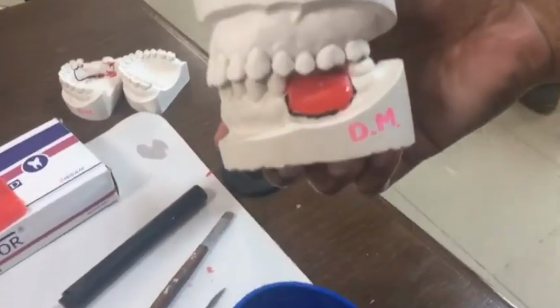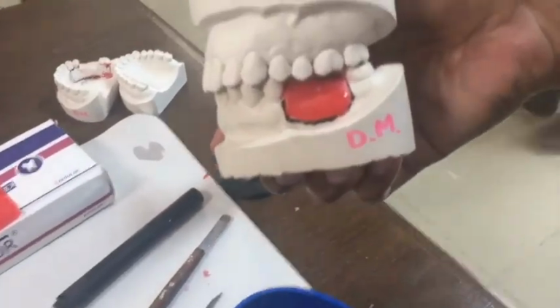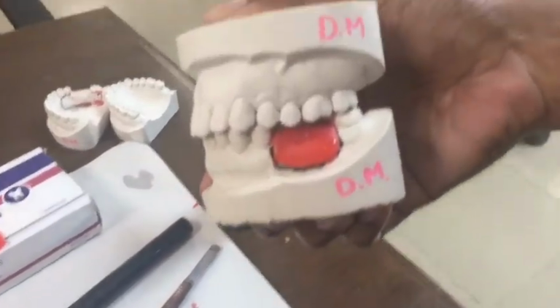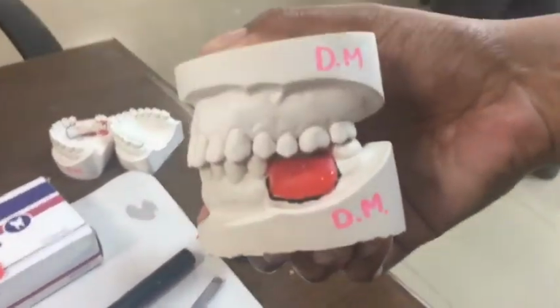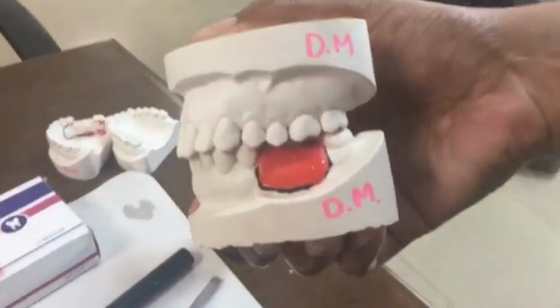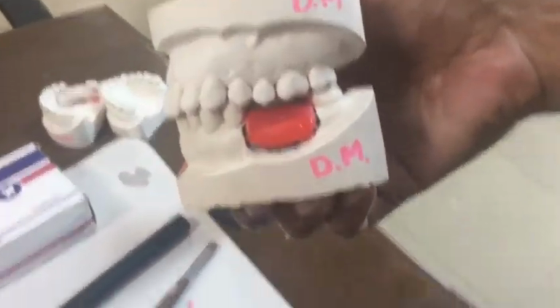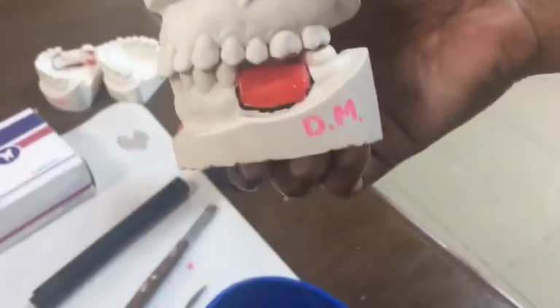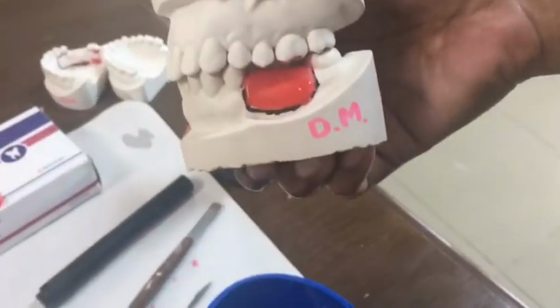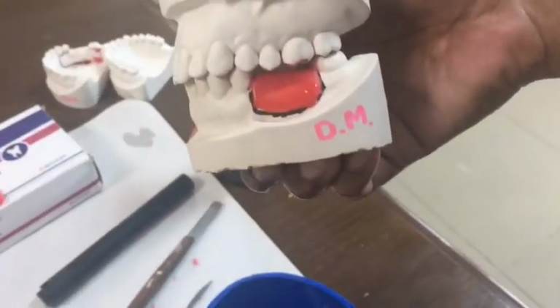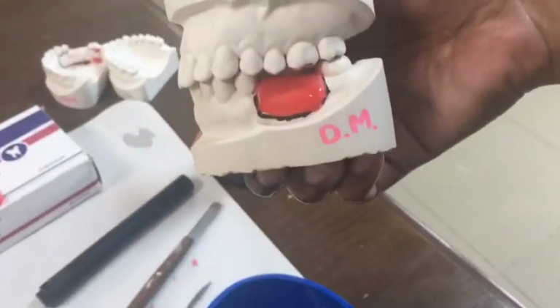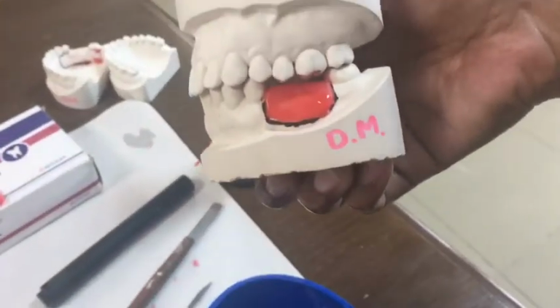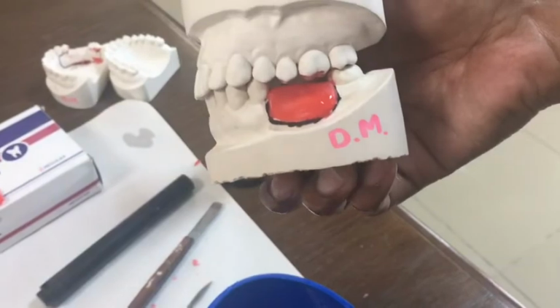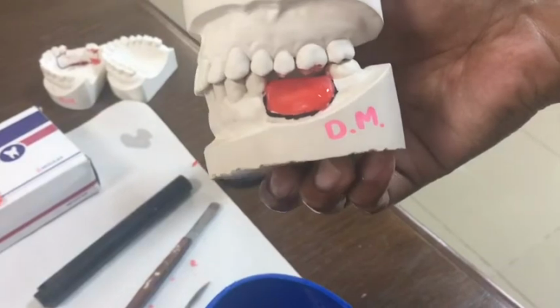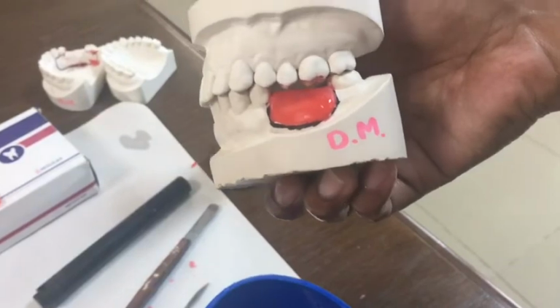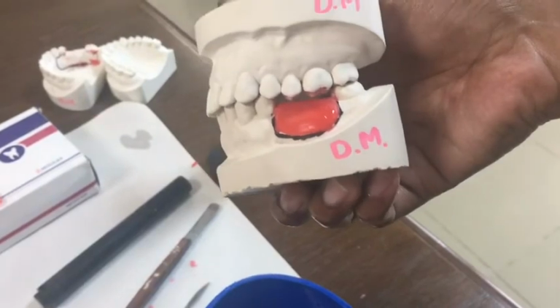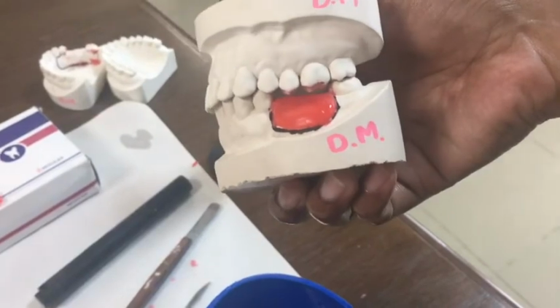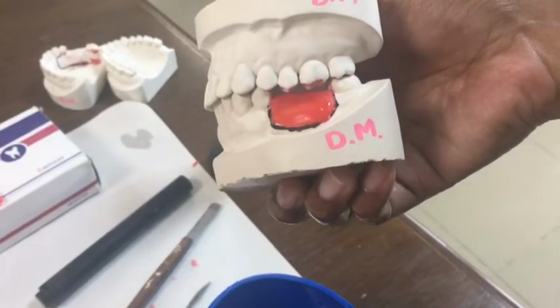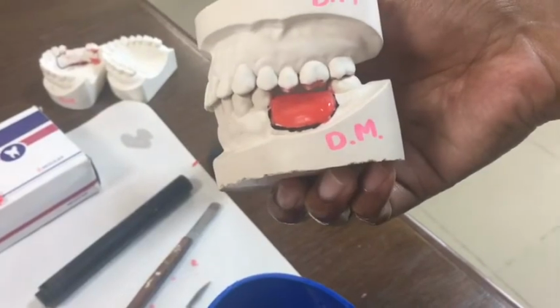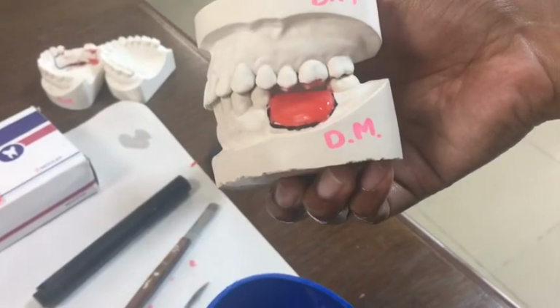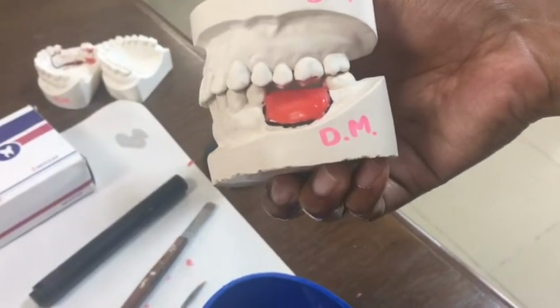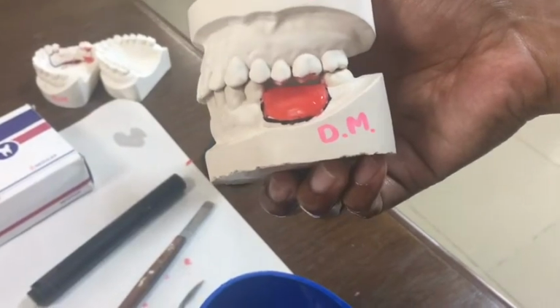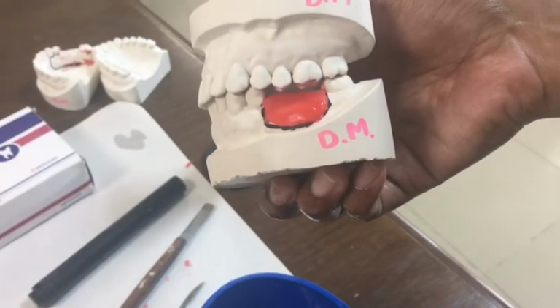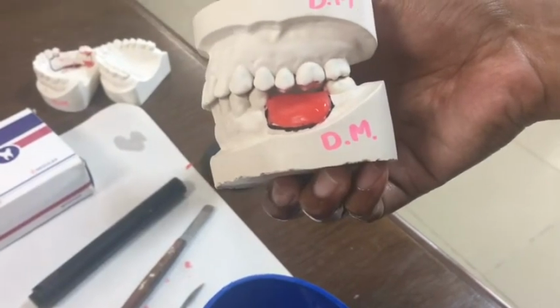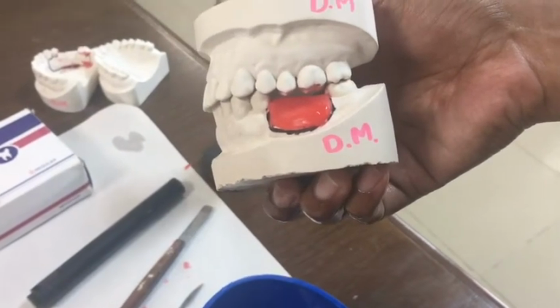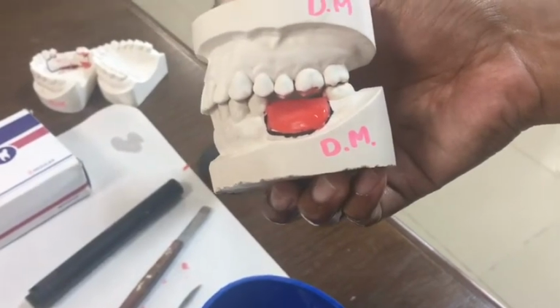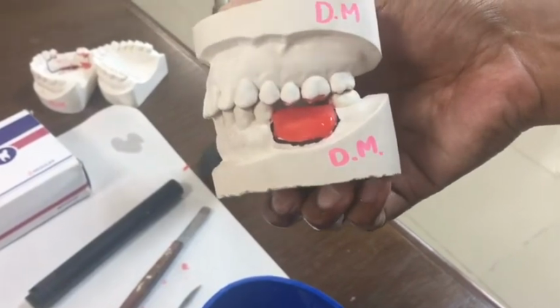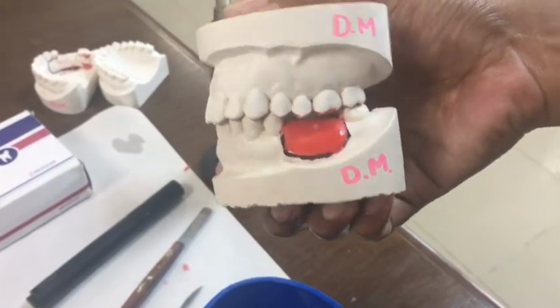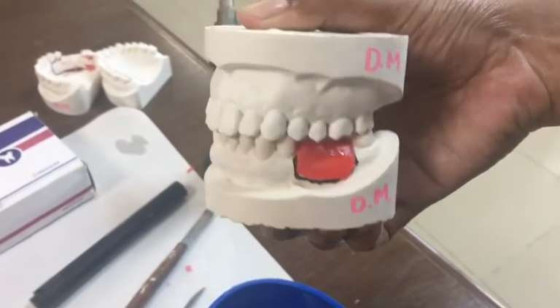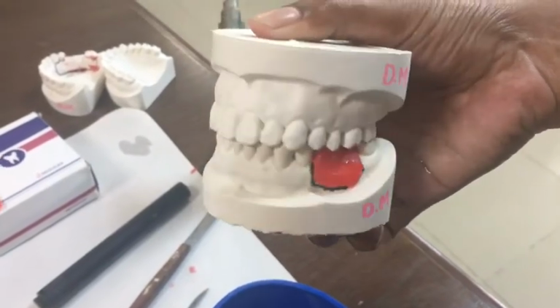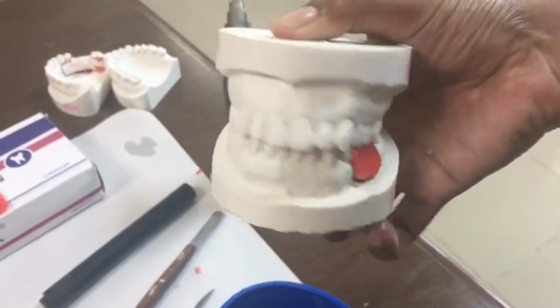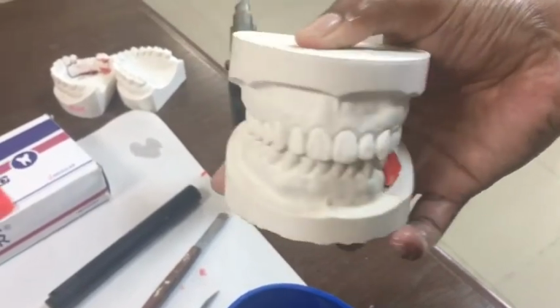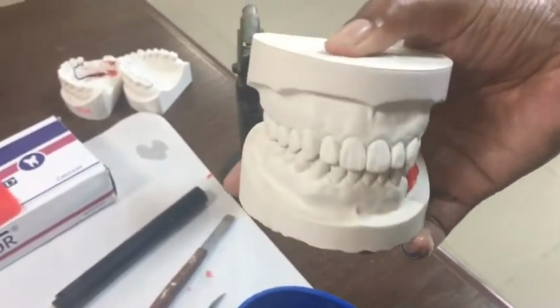Last but not the least, just check that there is no problem in the occlusion.